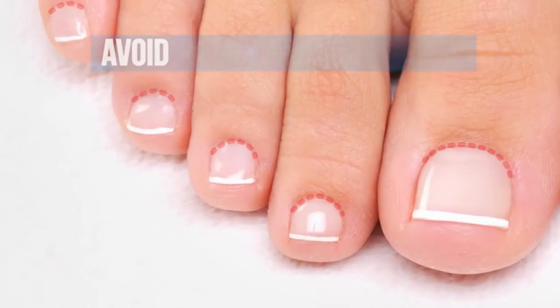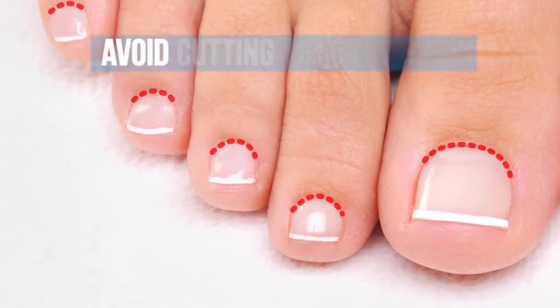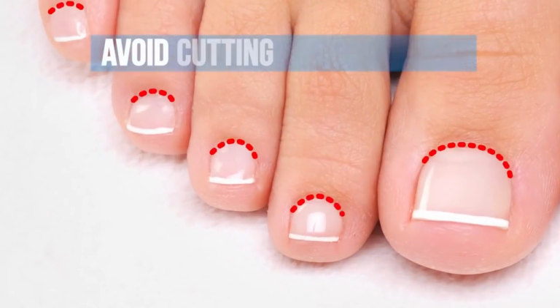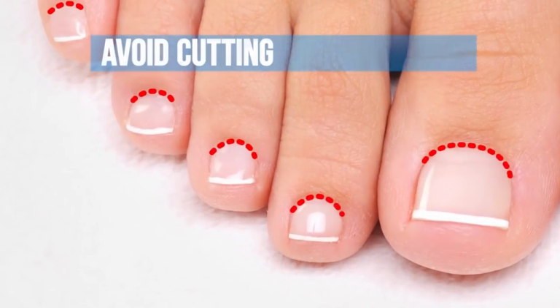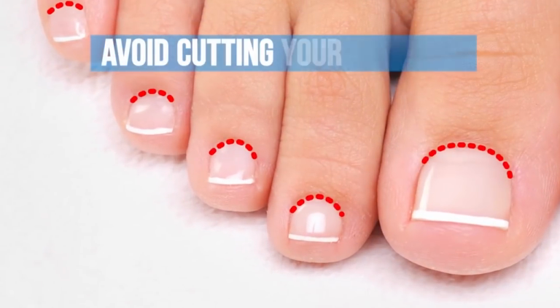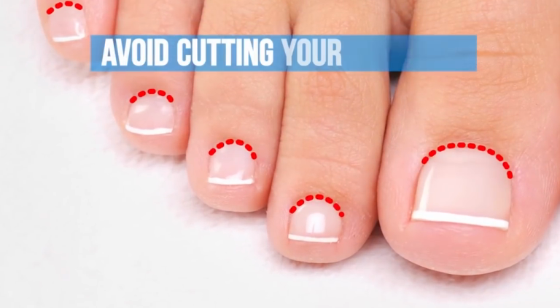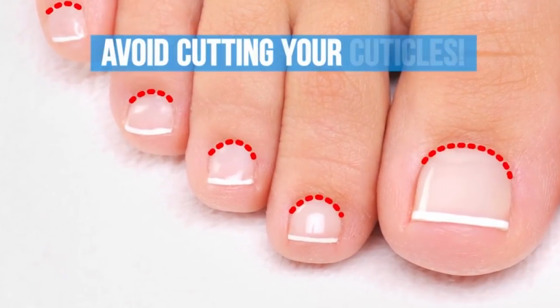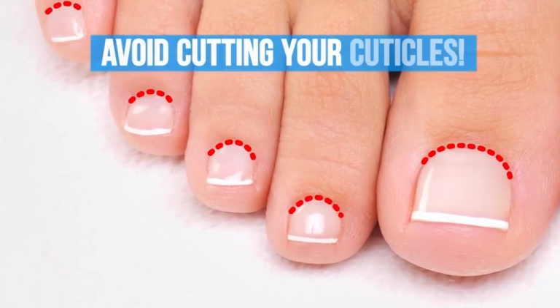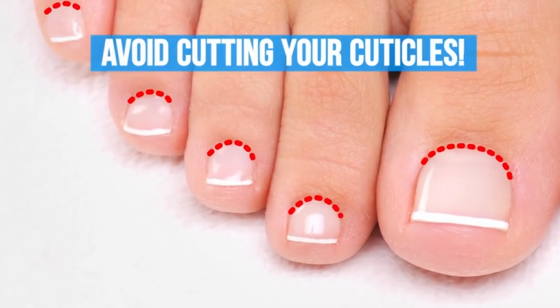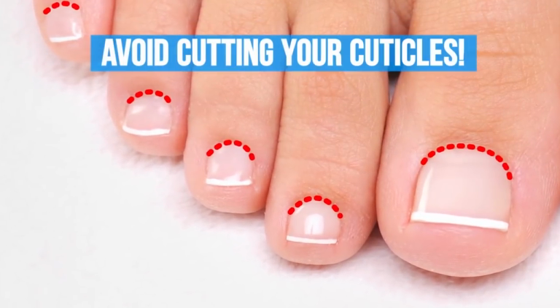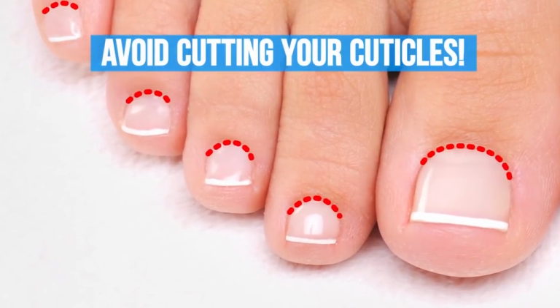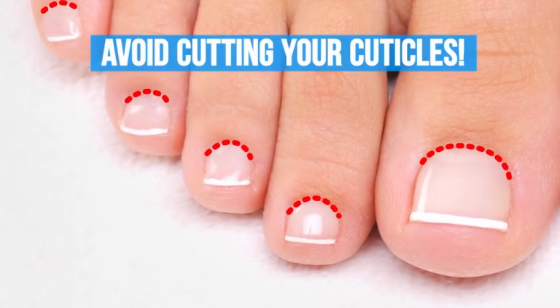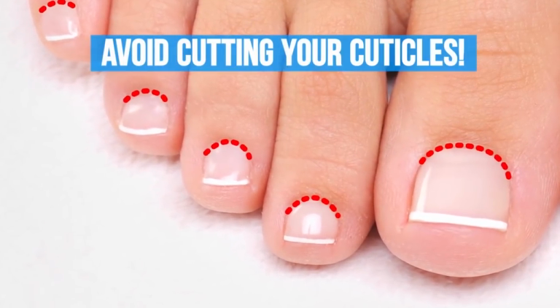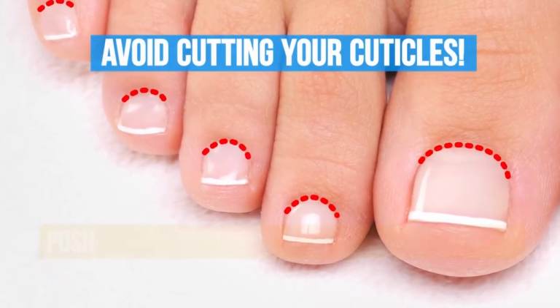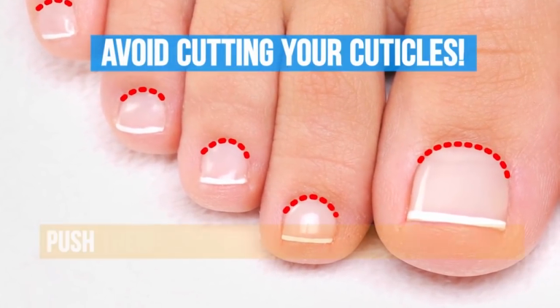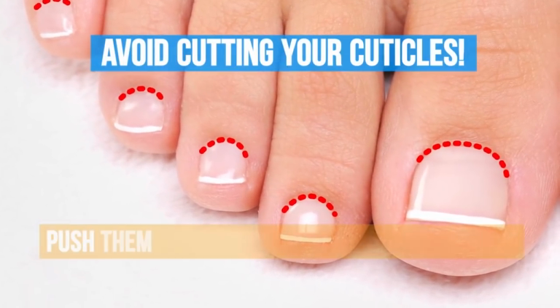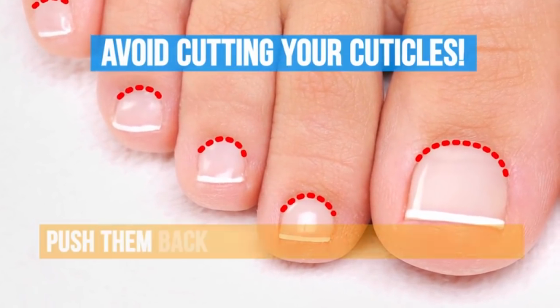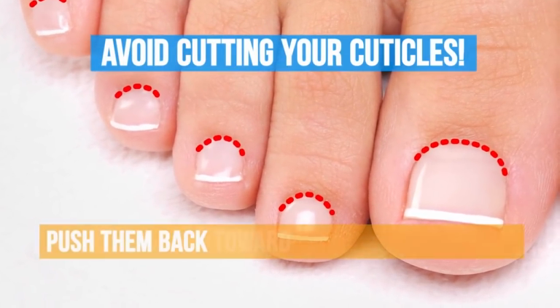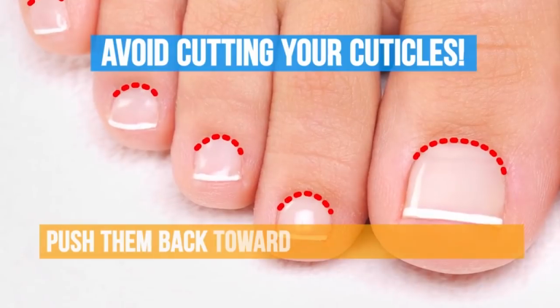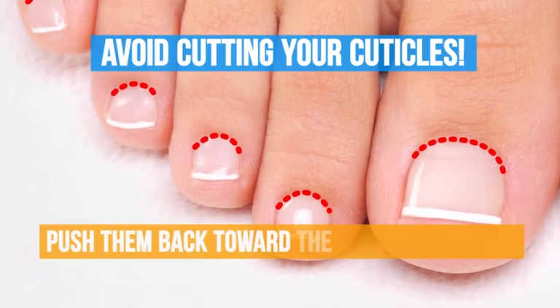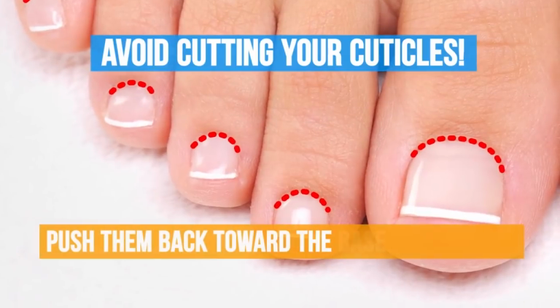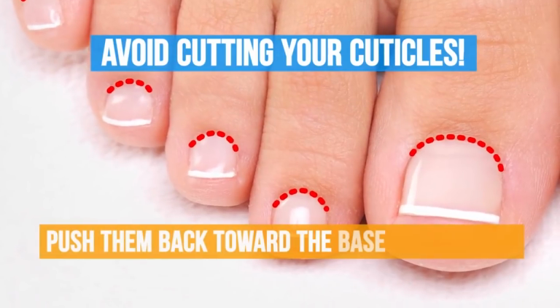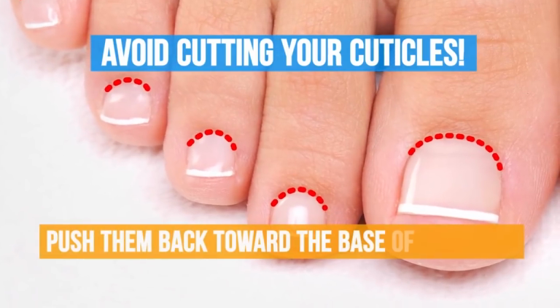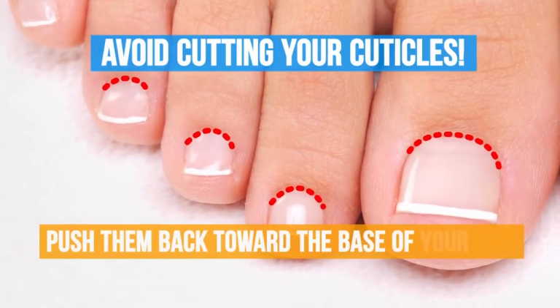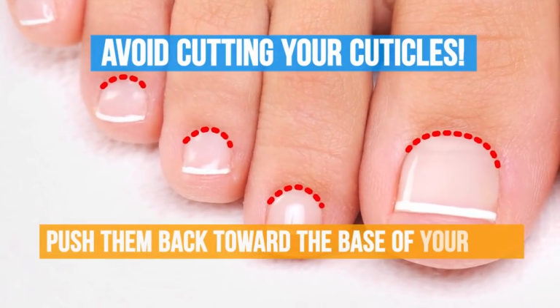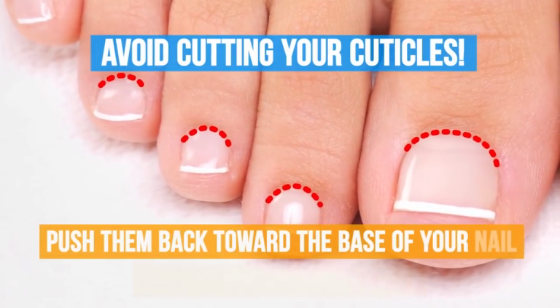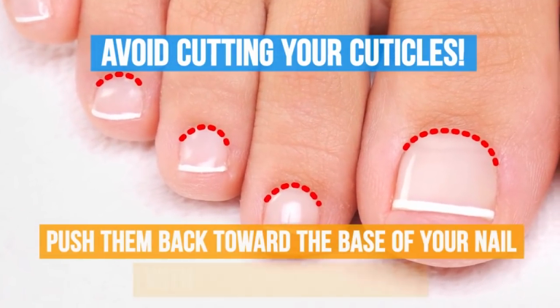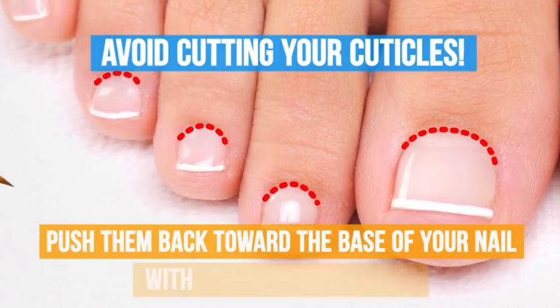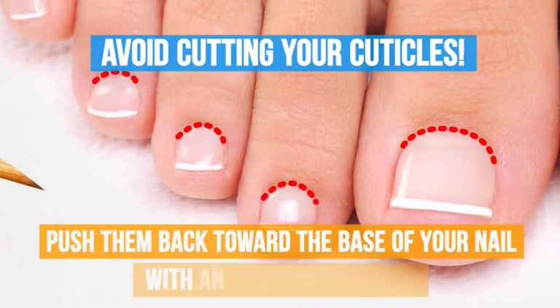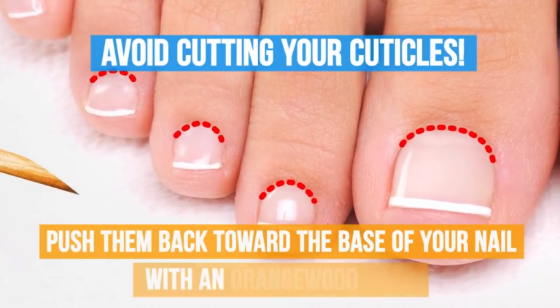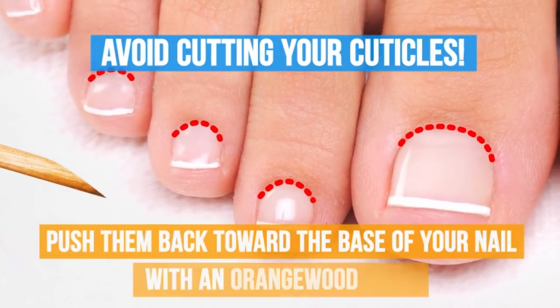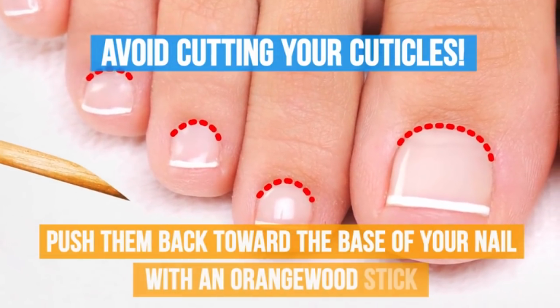Avoid cutting your cuticles. You can gently push them back towards the base of your nail with an orange wood stick.